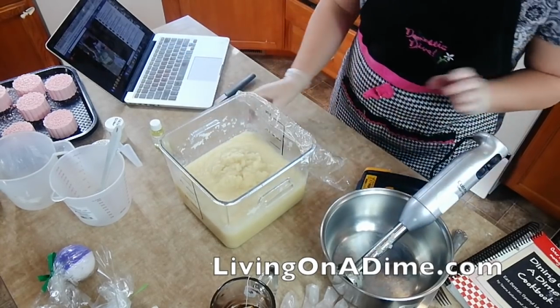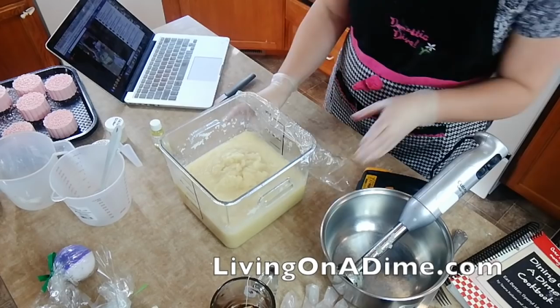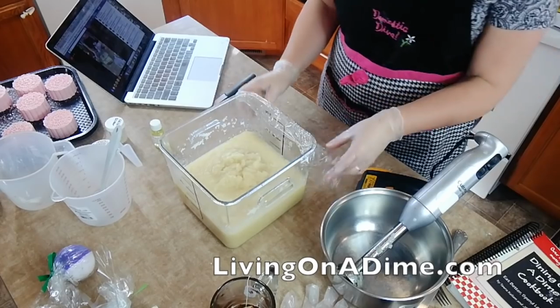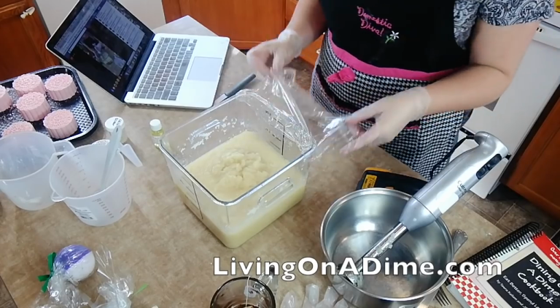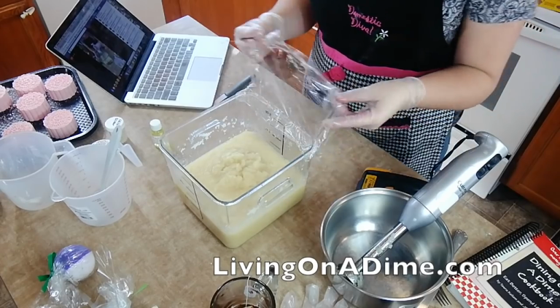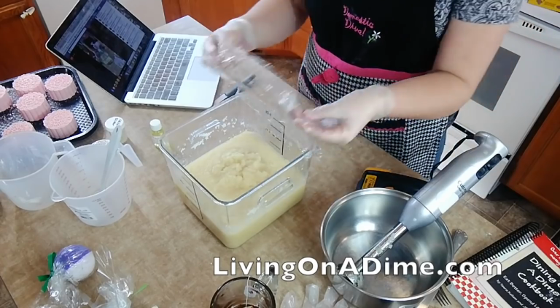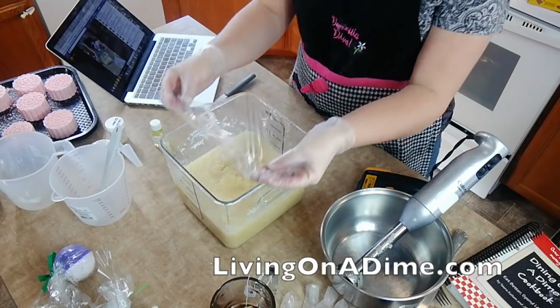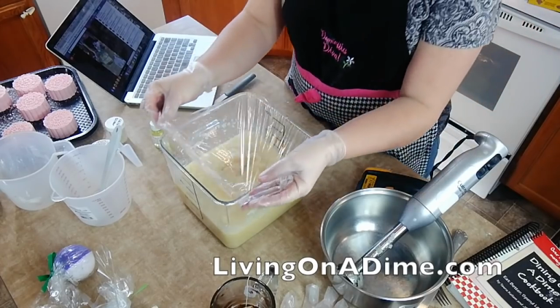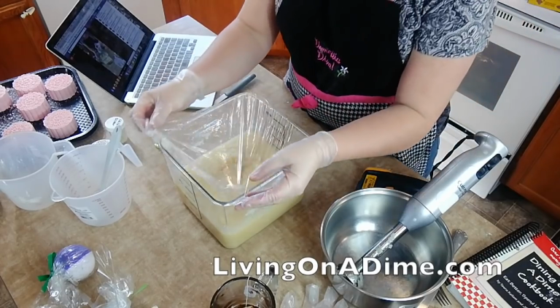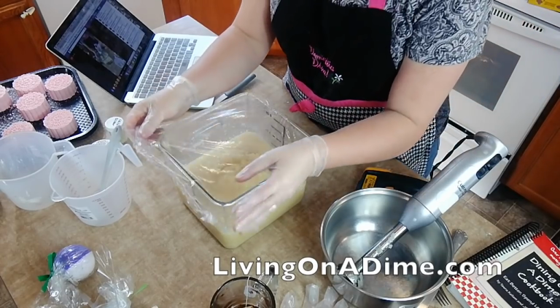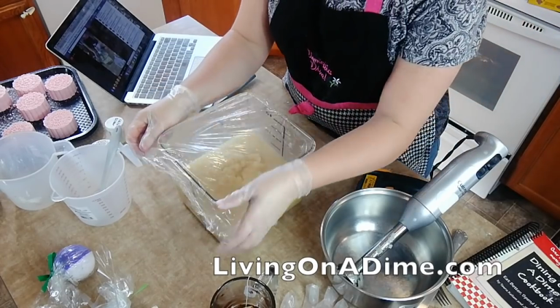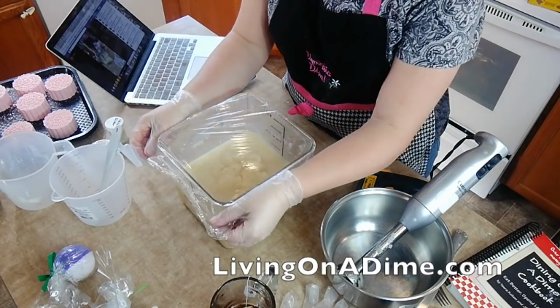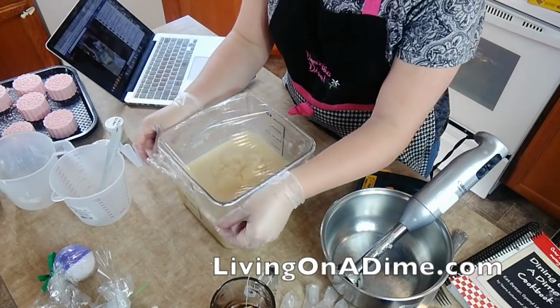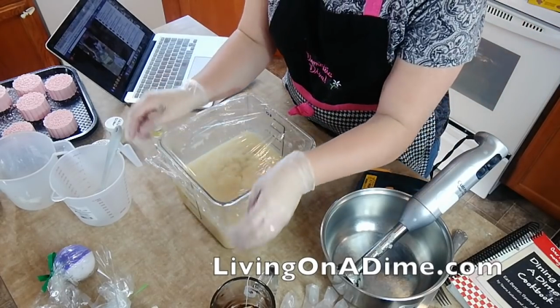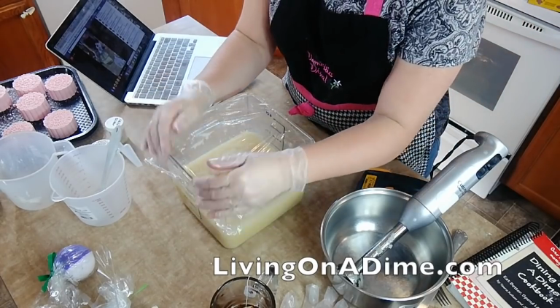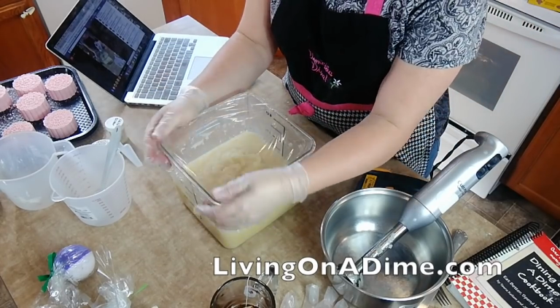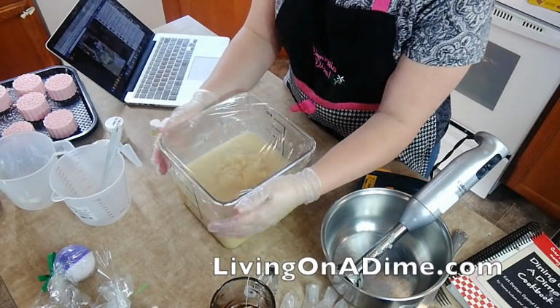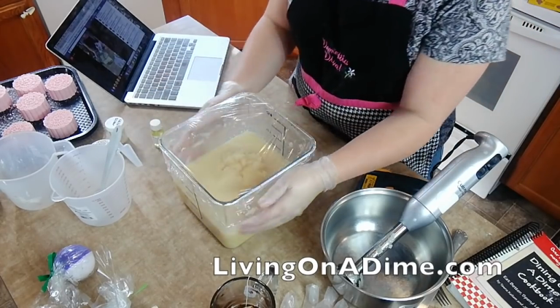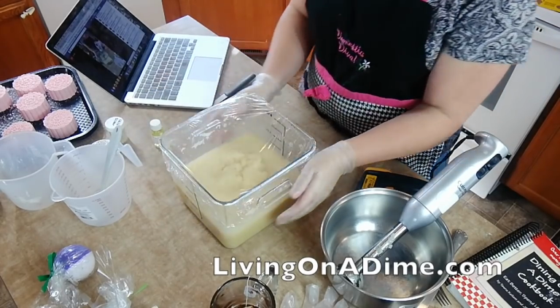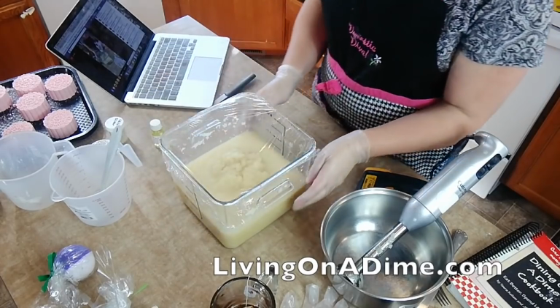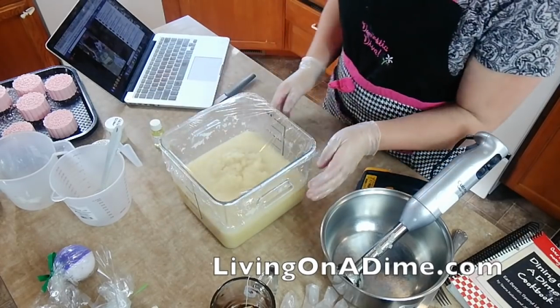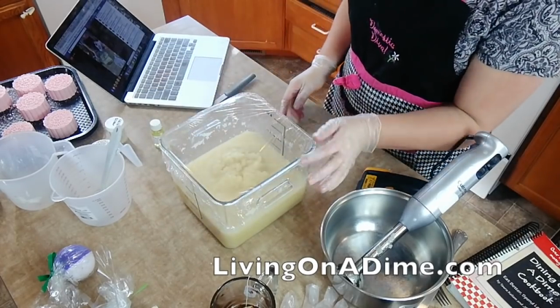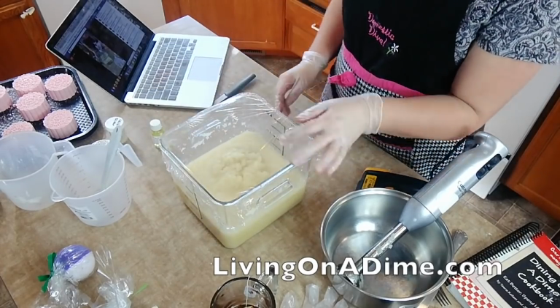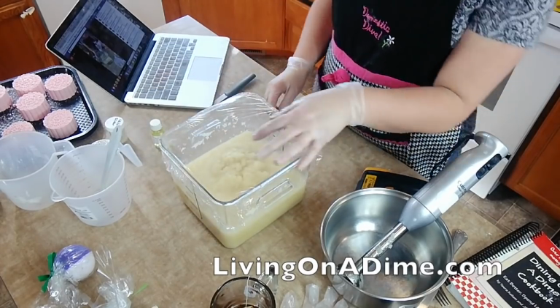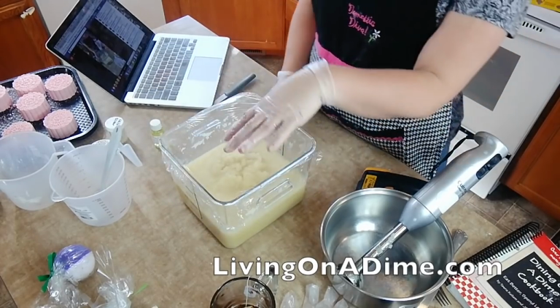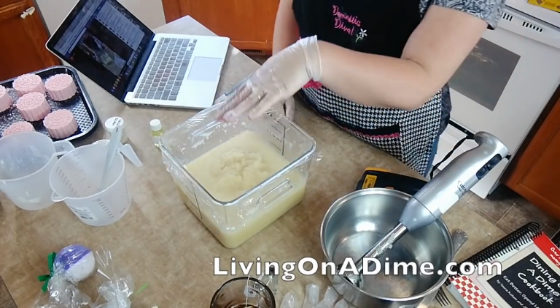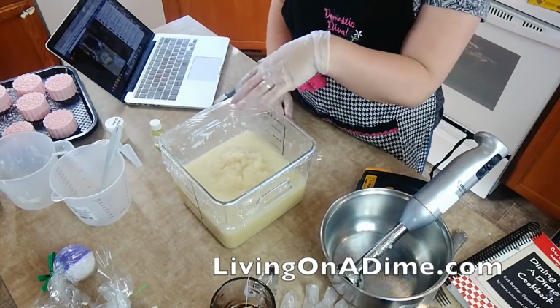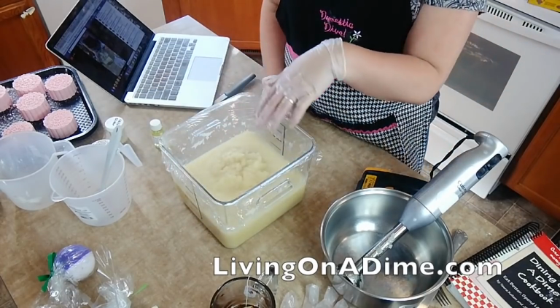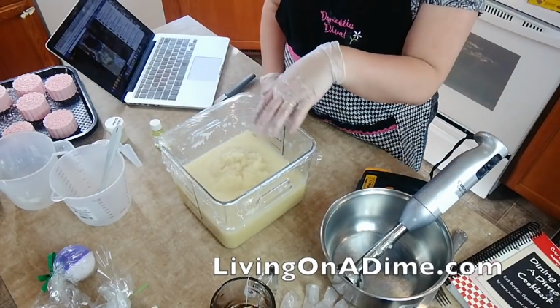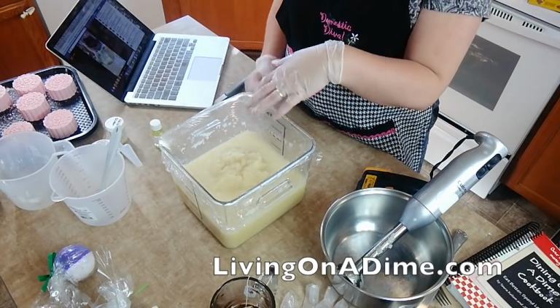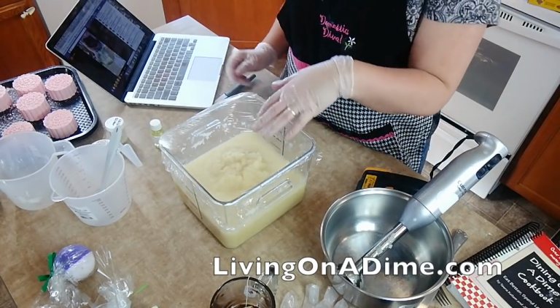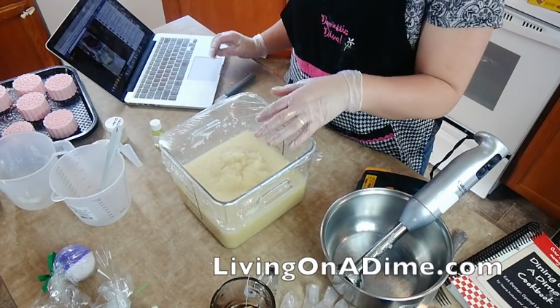We're going to let it come back up again. You can see how it's starting to turn.